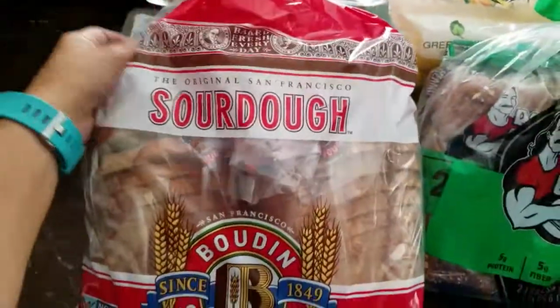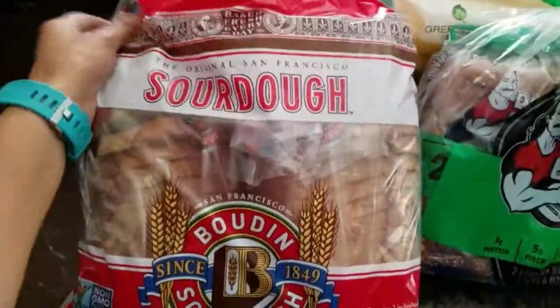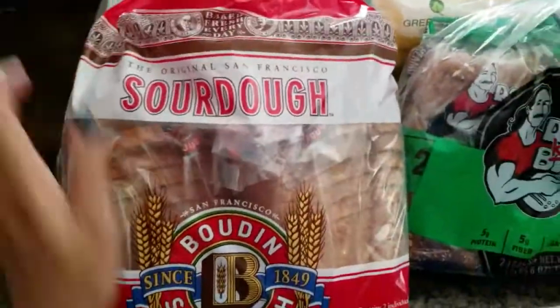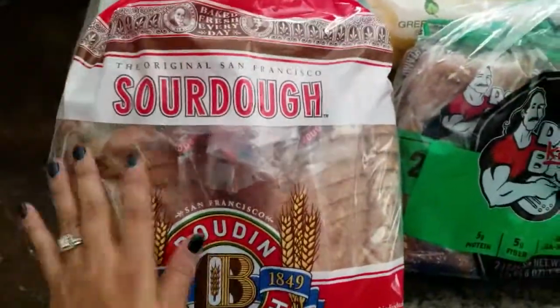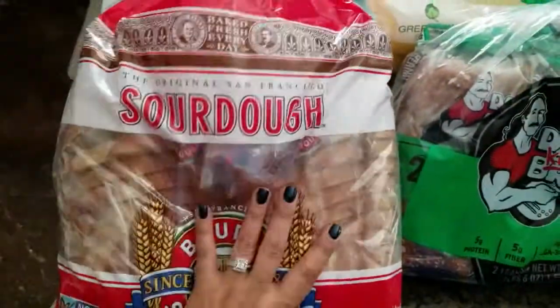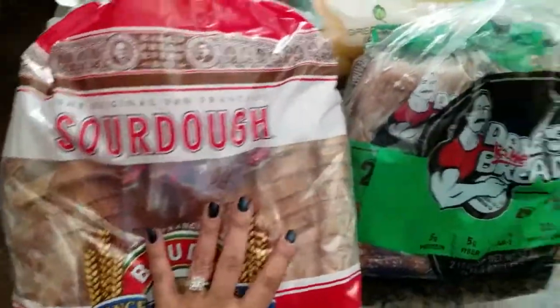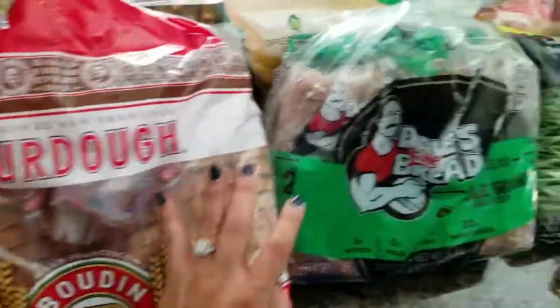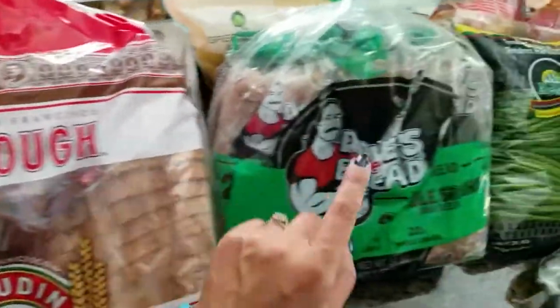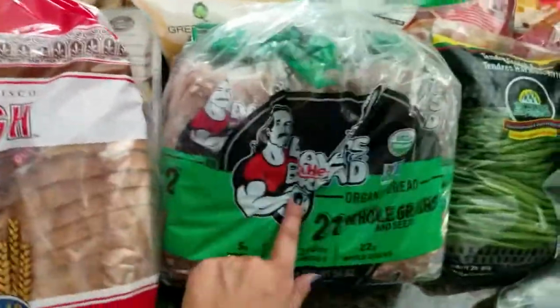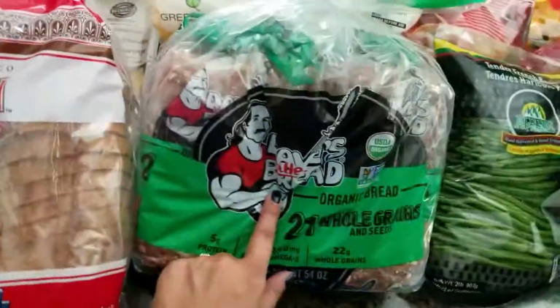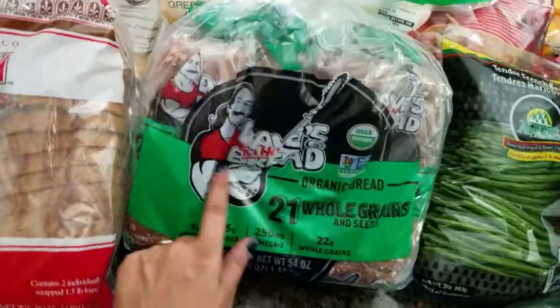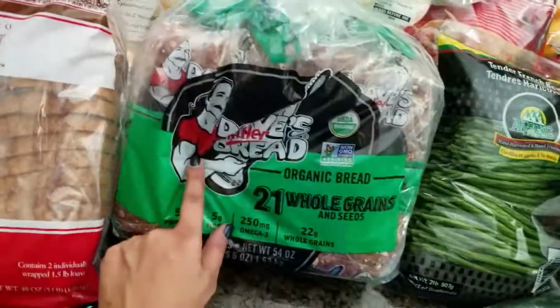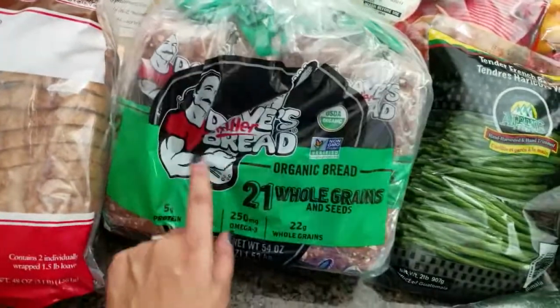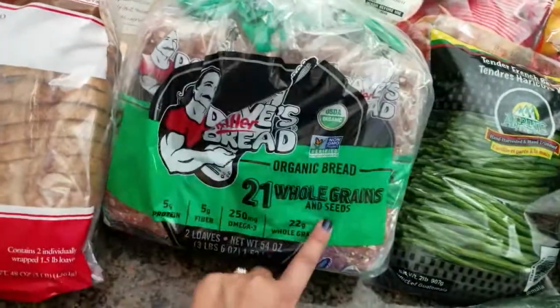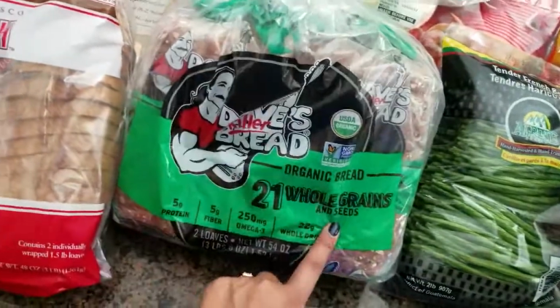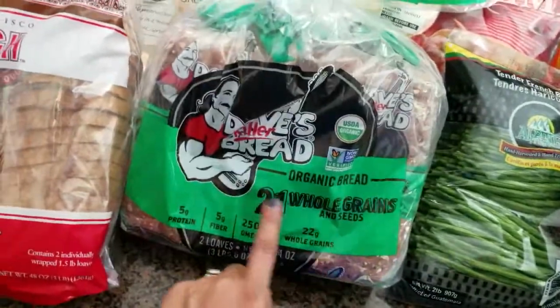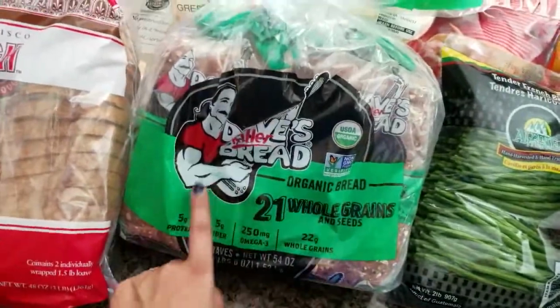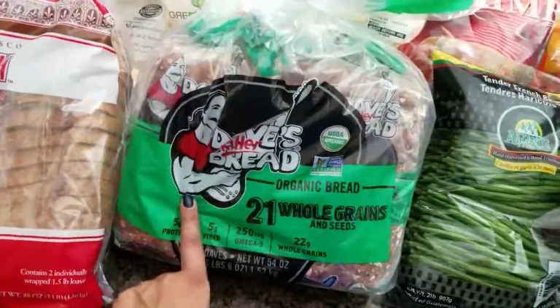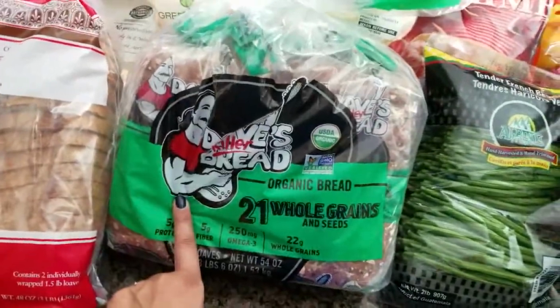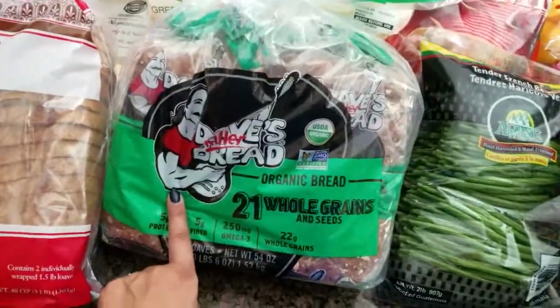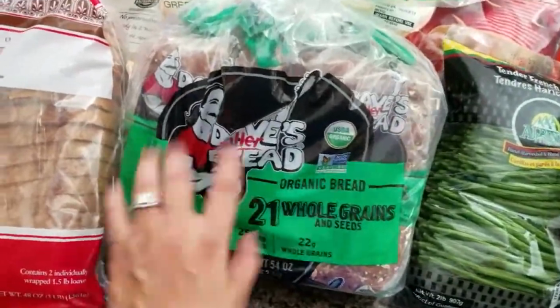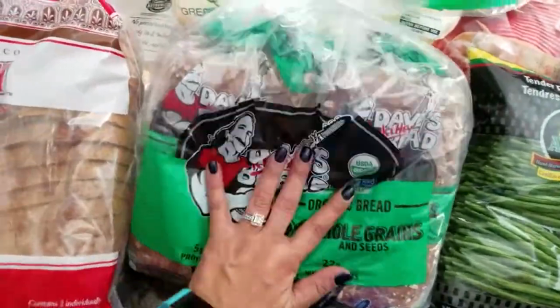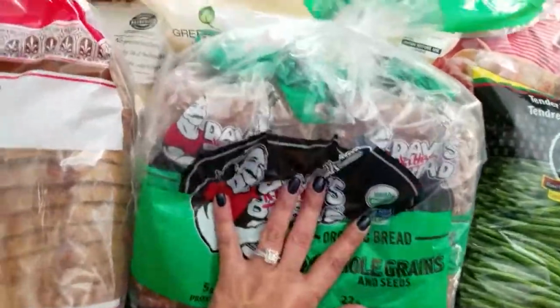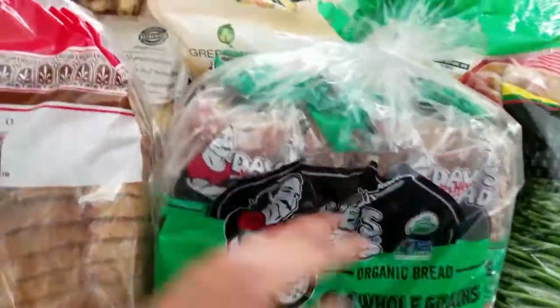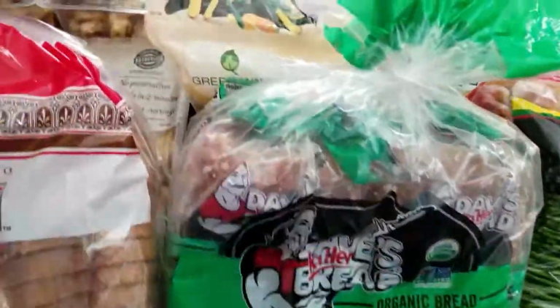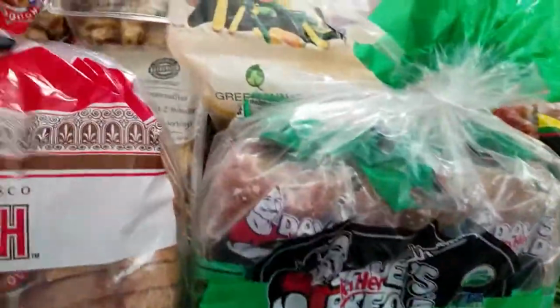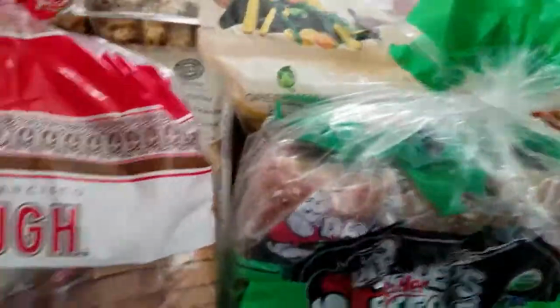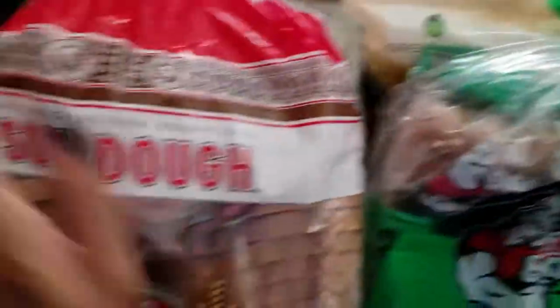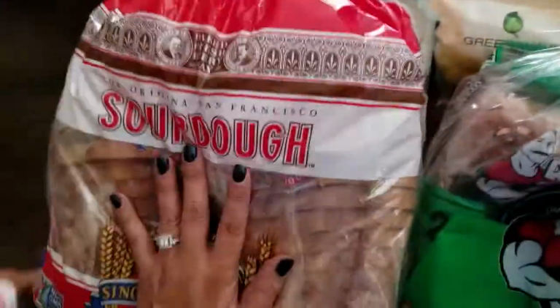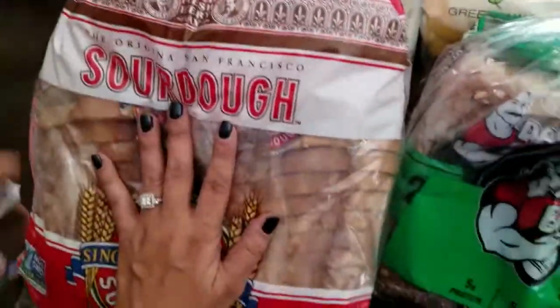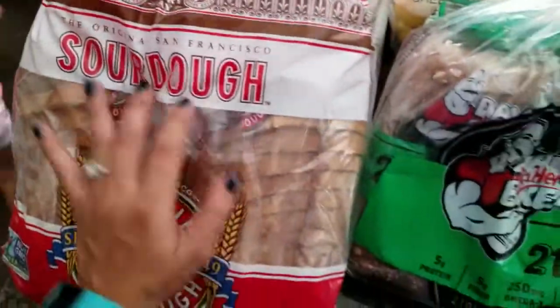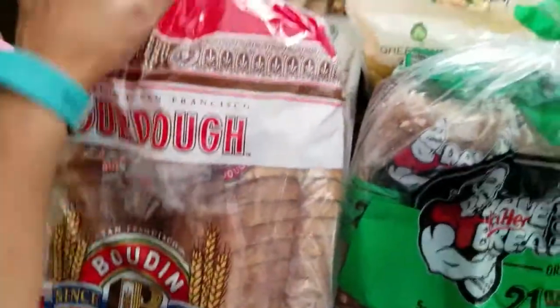So this is what we have here — the double pack of sourdough bread and the double pack of Dave's Killer bread. The girls eat their sandwiches with that, and my husband and I like the sourdough.